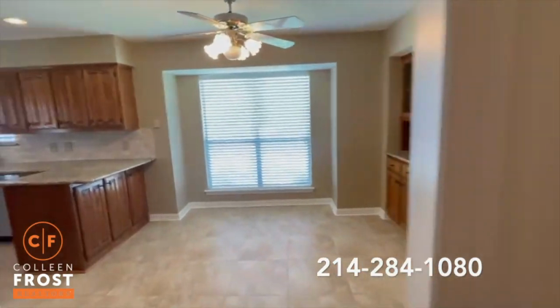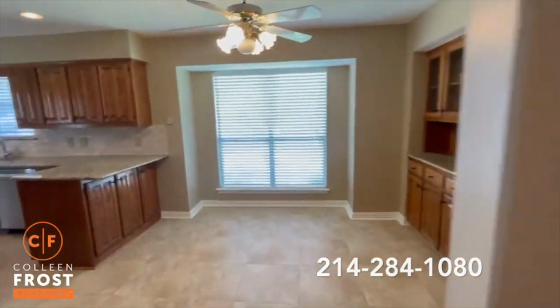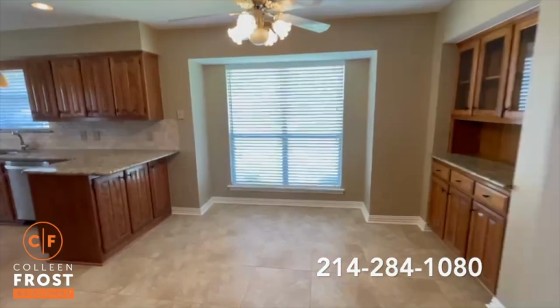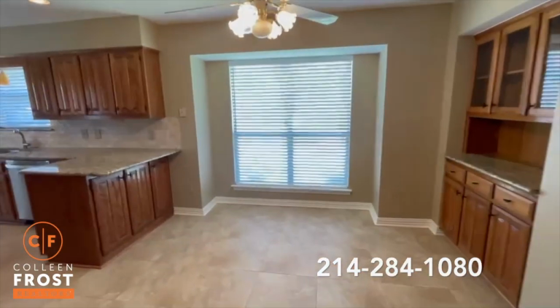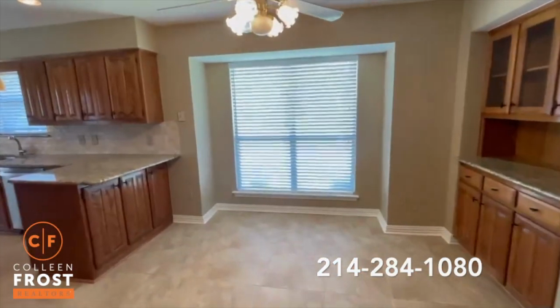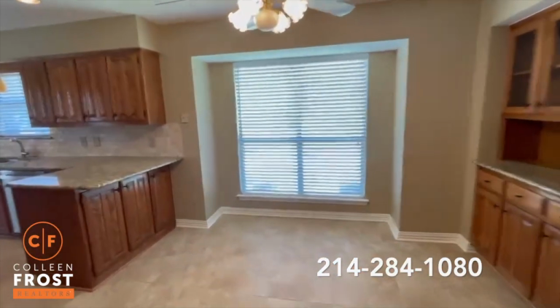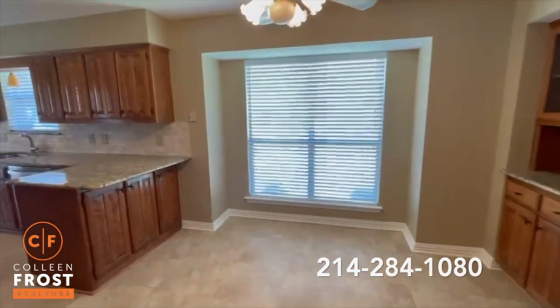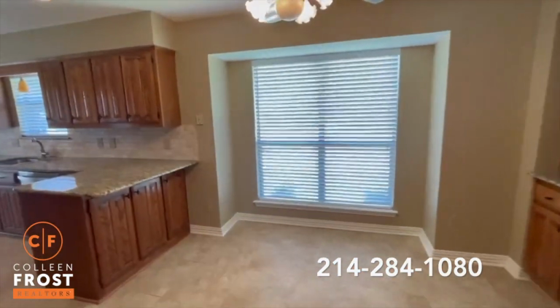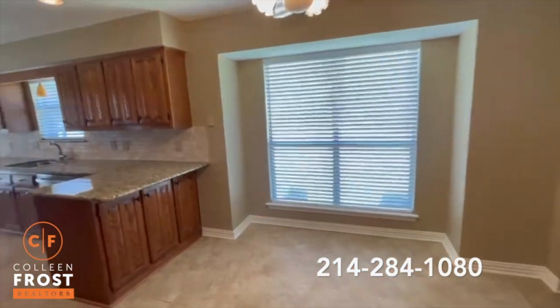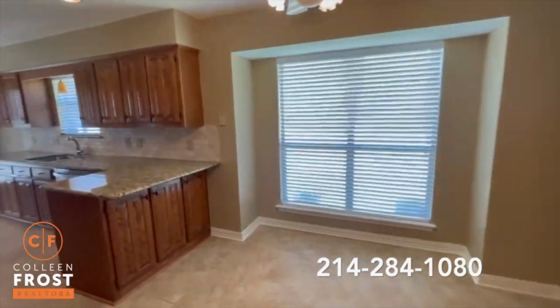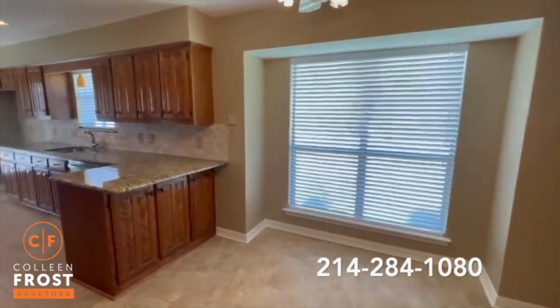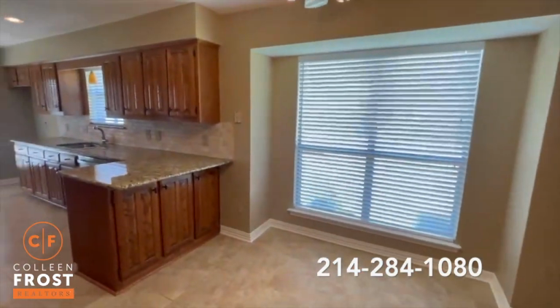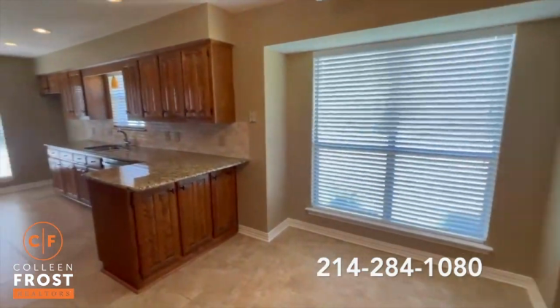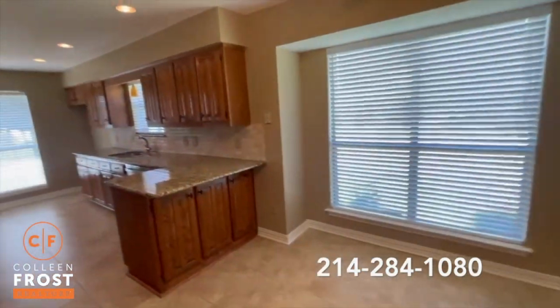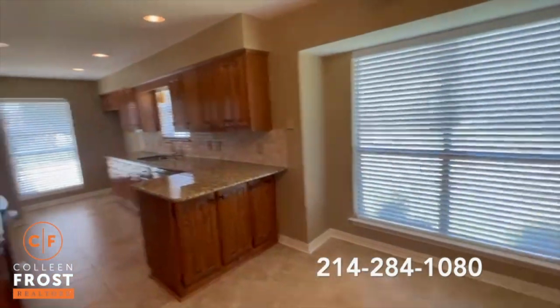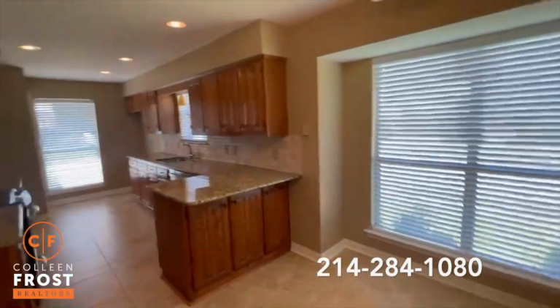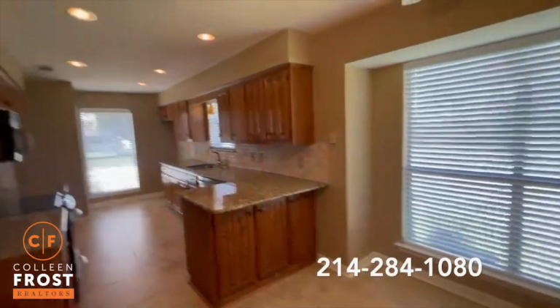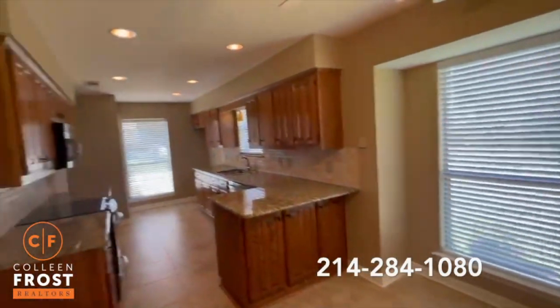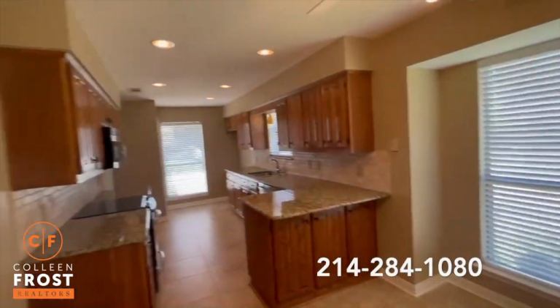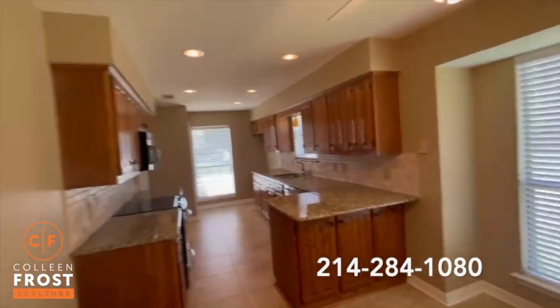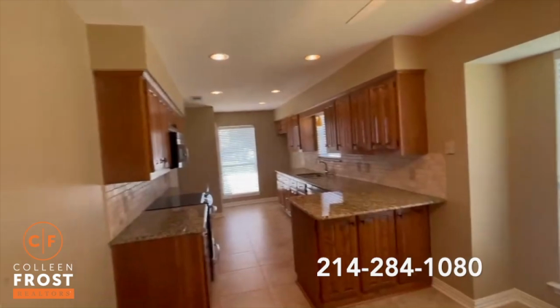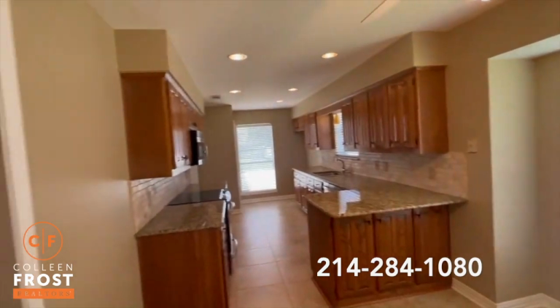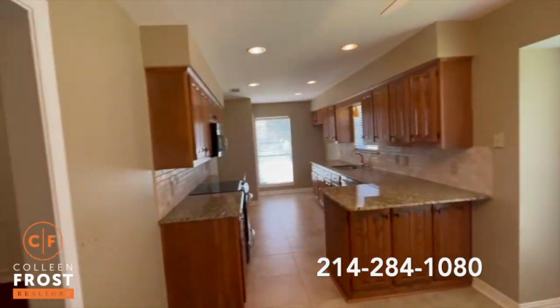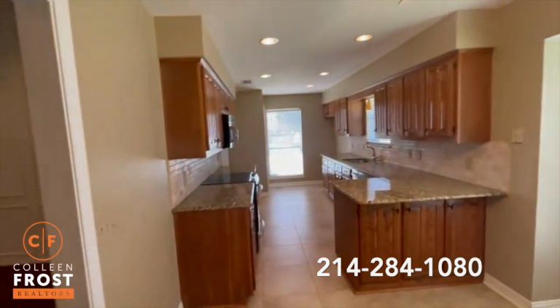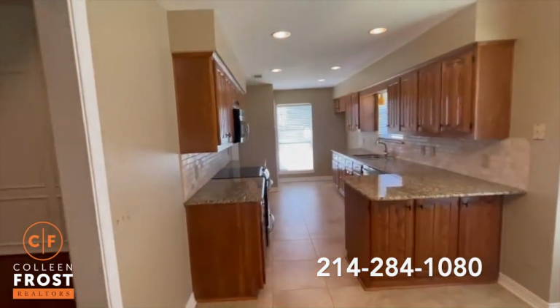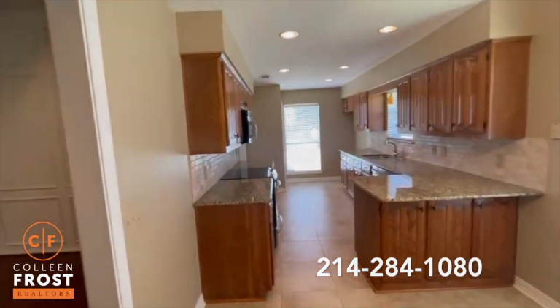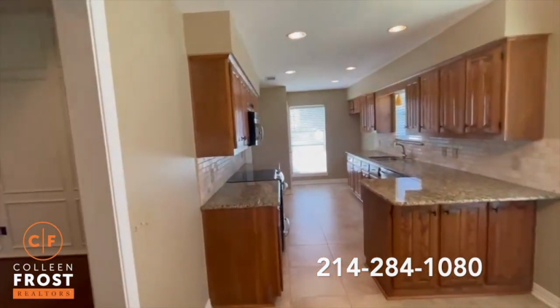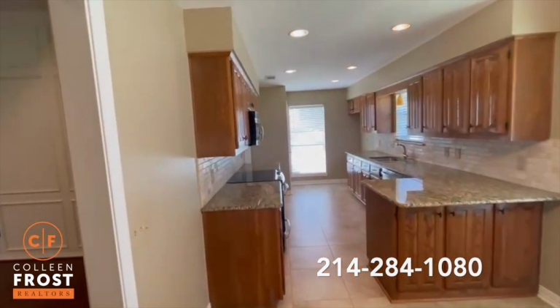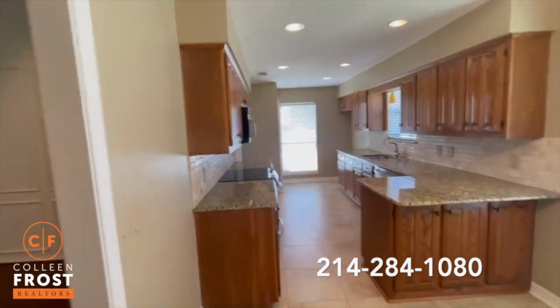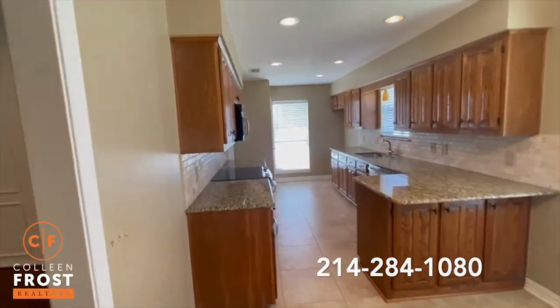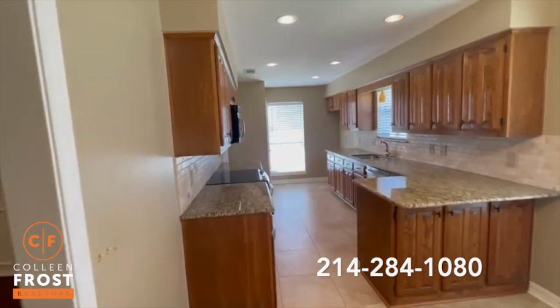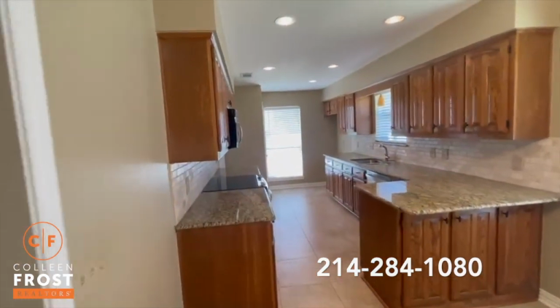It has an updated kitchen and breakfast area with stainless steel appliances.